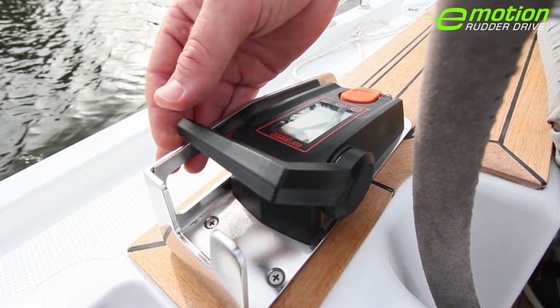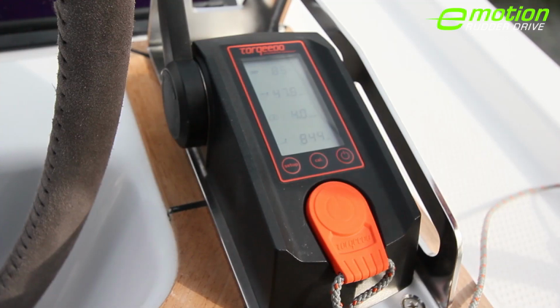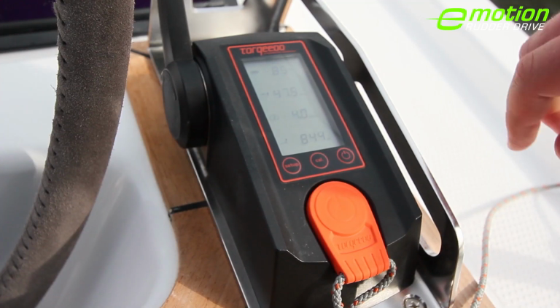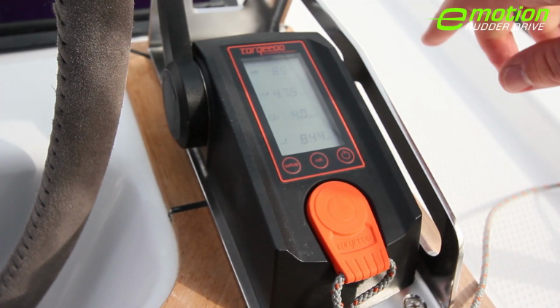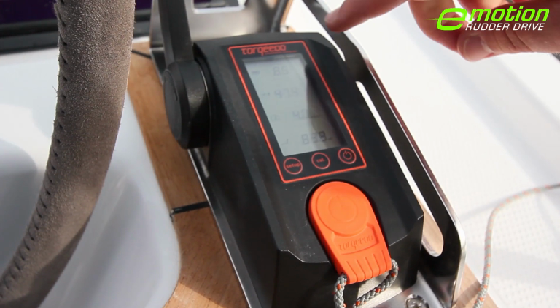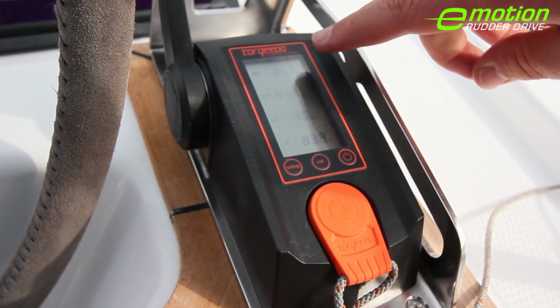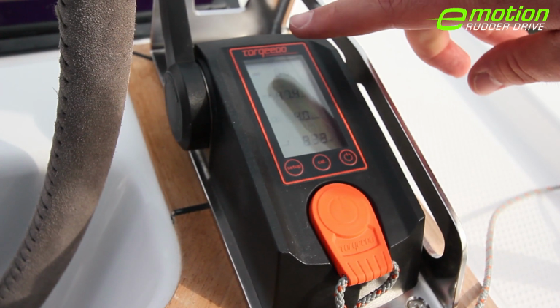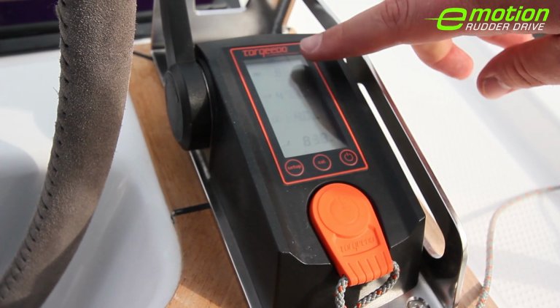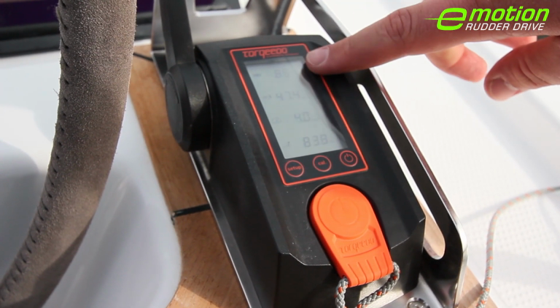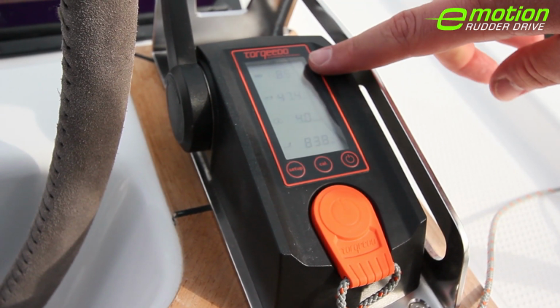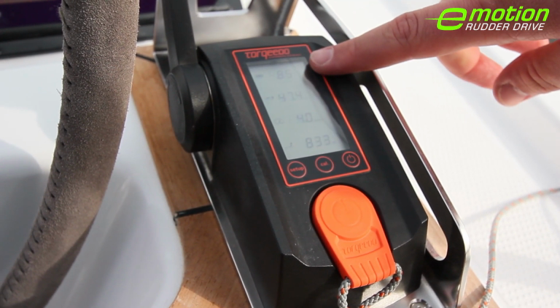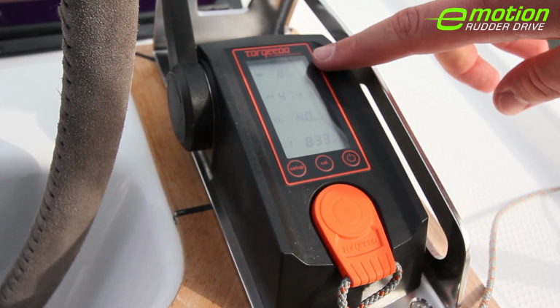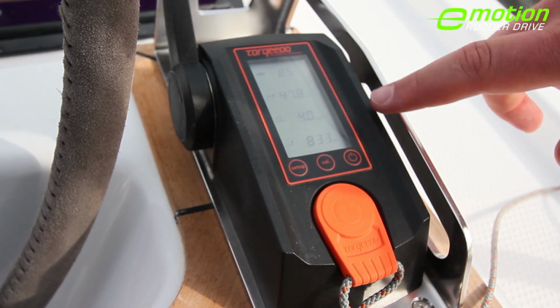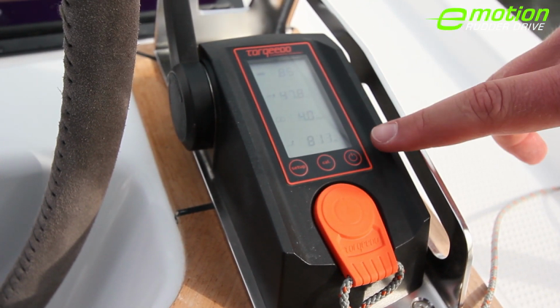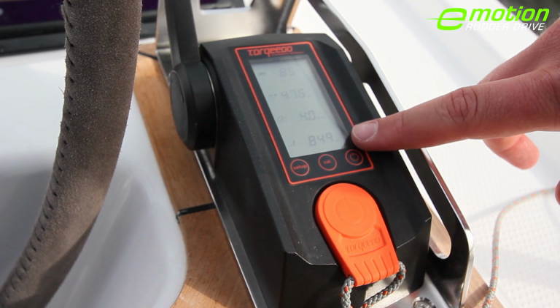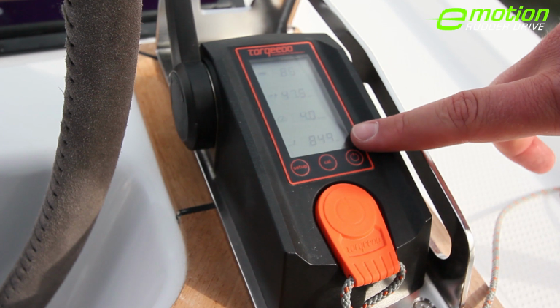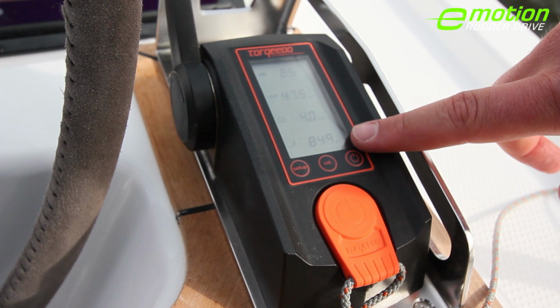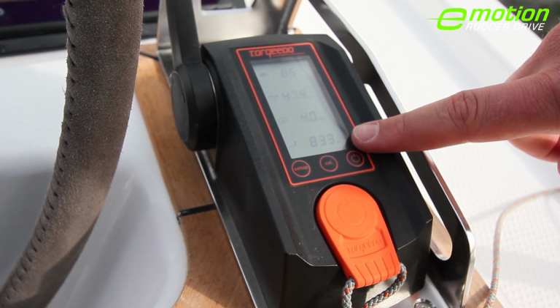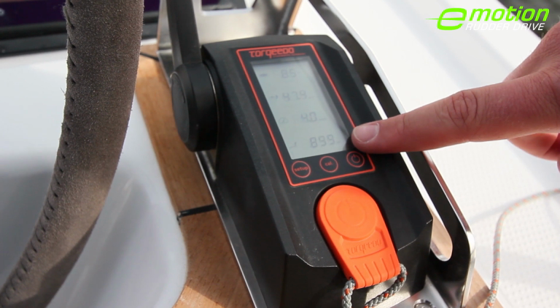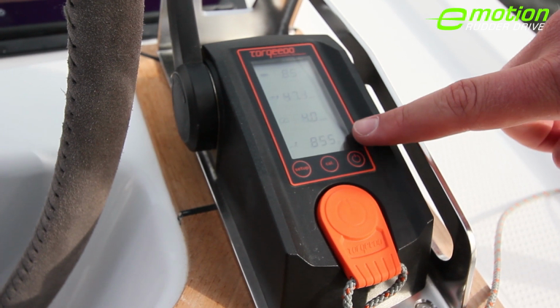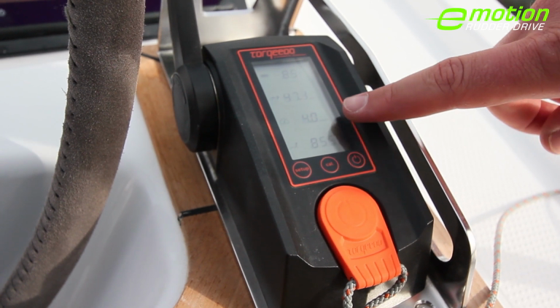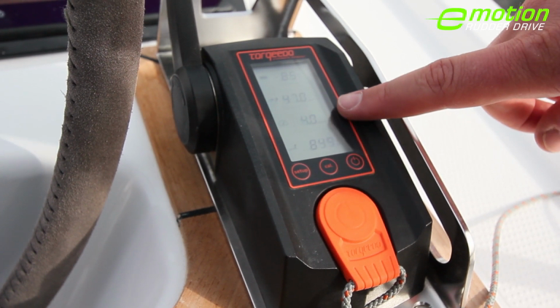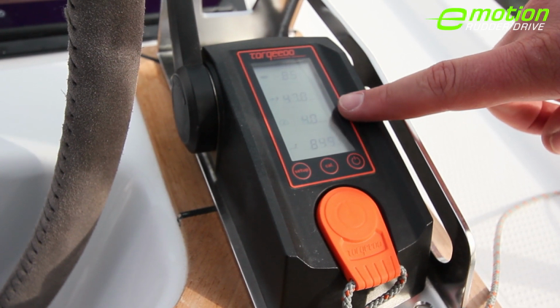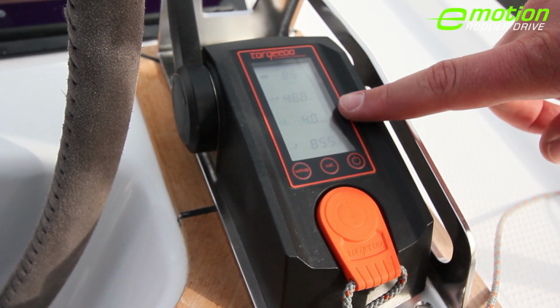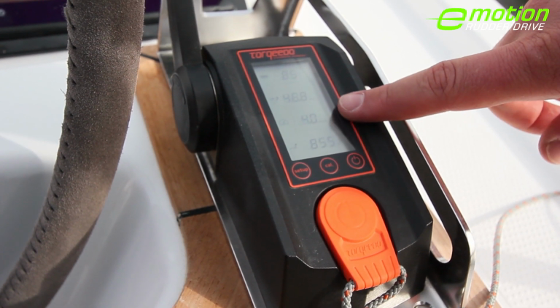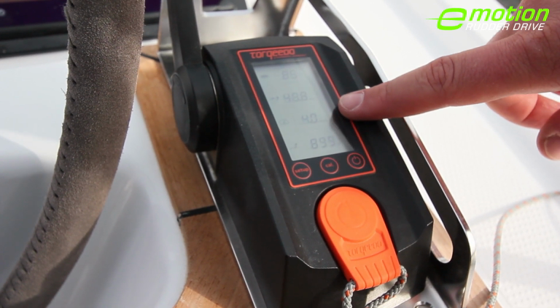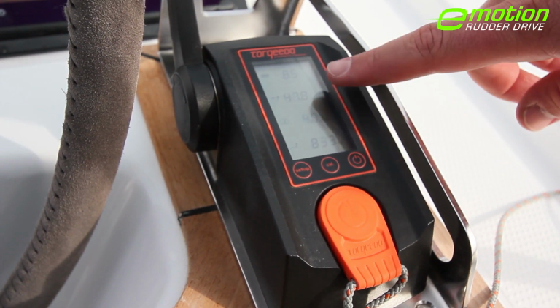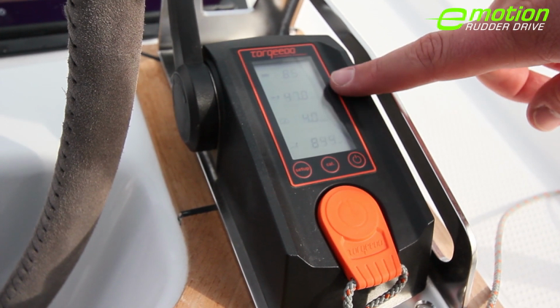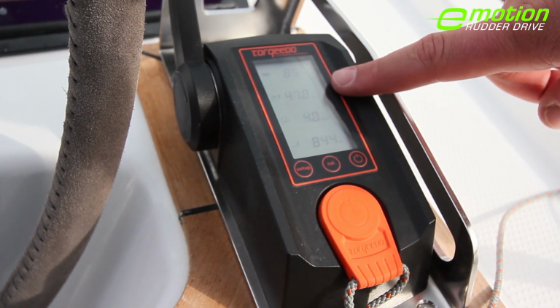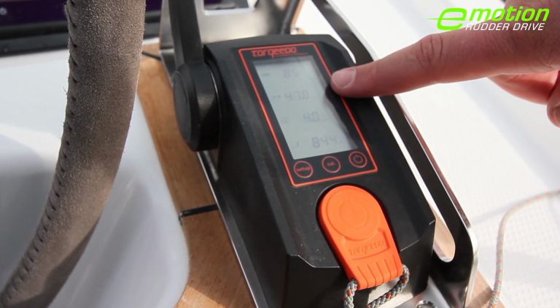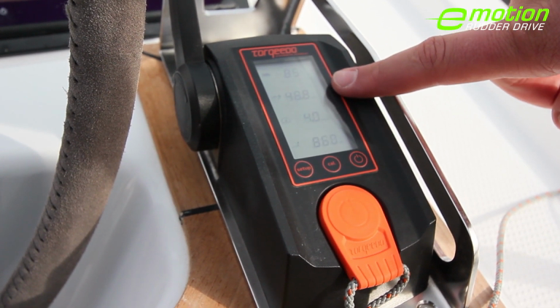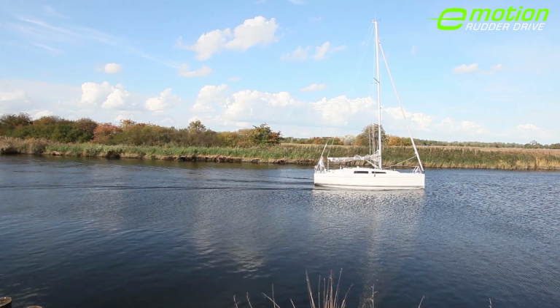The display shows the battery status, the current consumption, the speed, as well as the range.